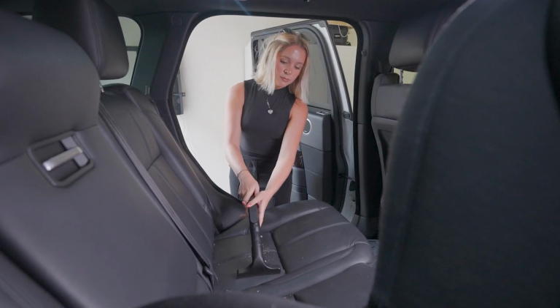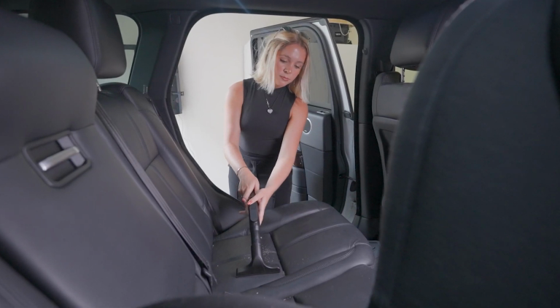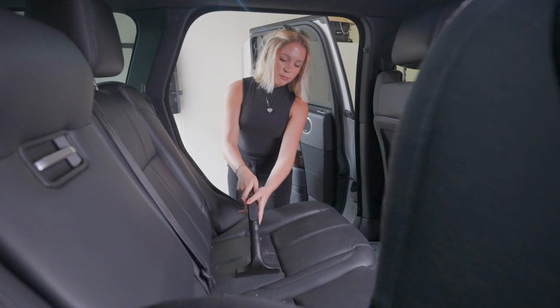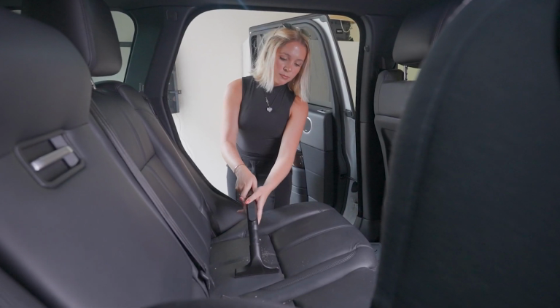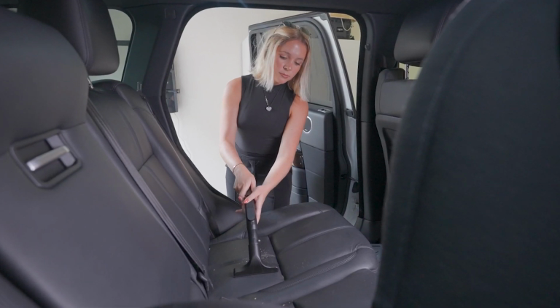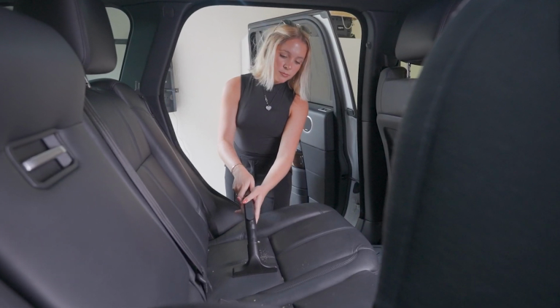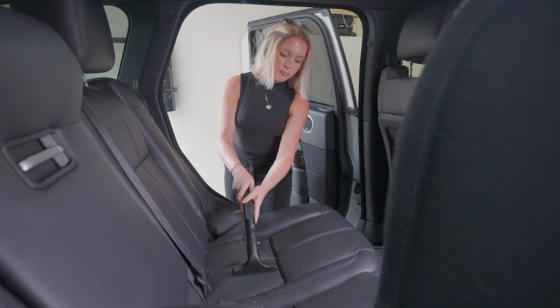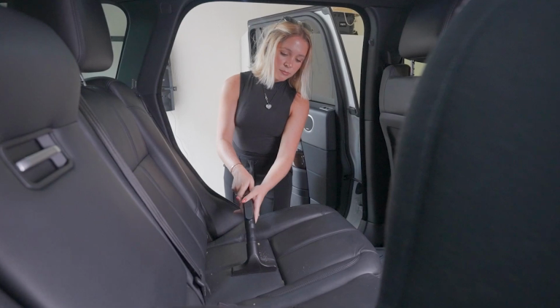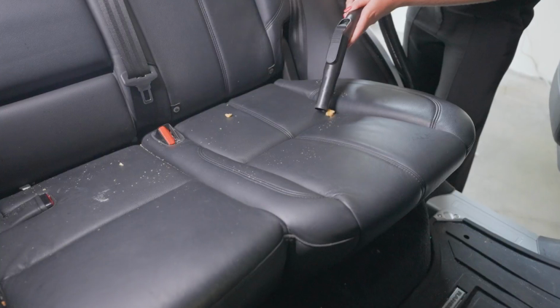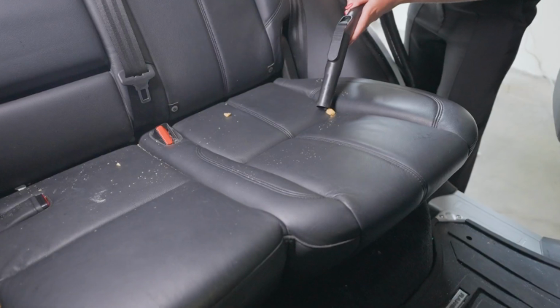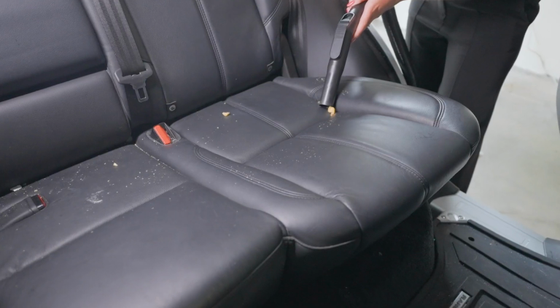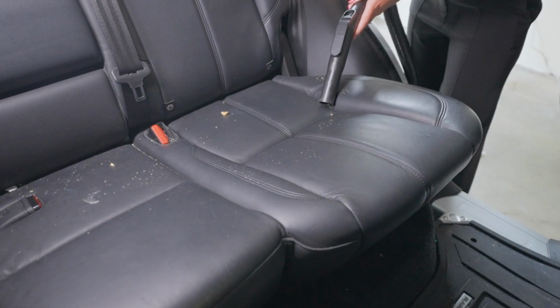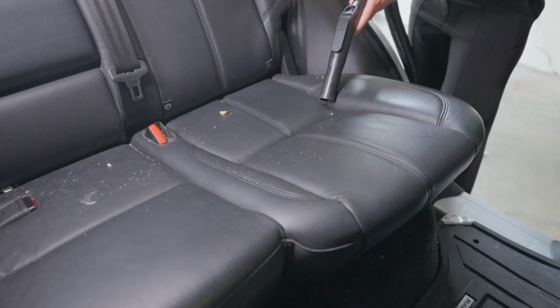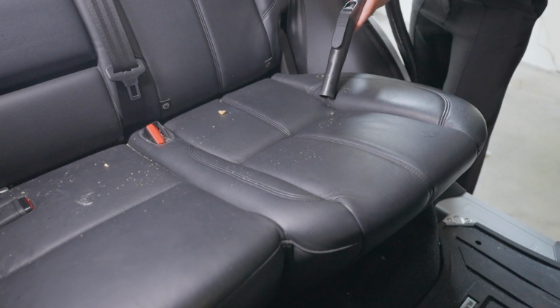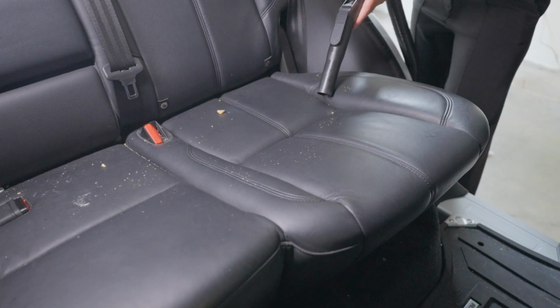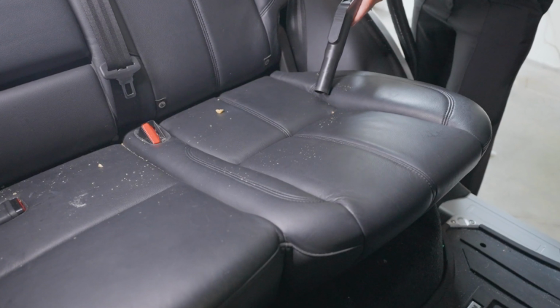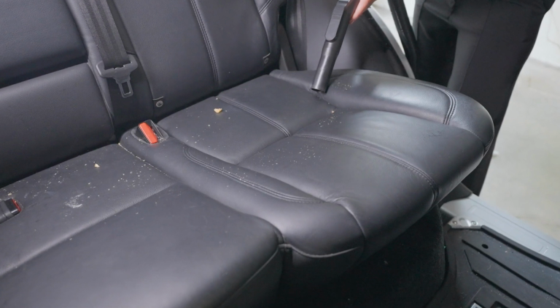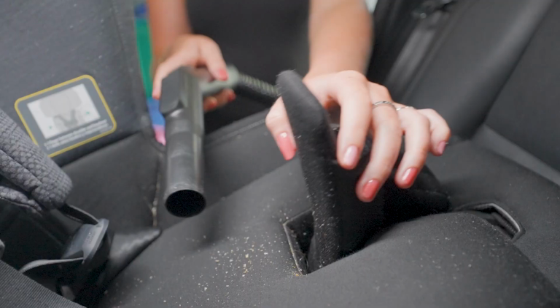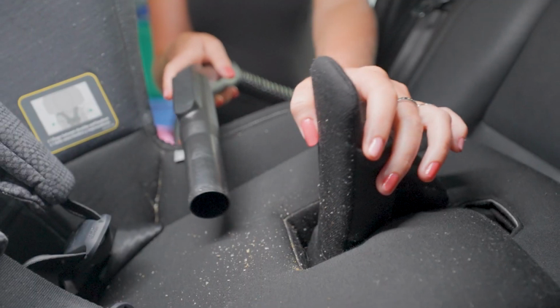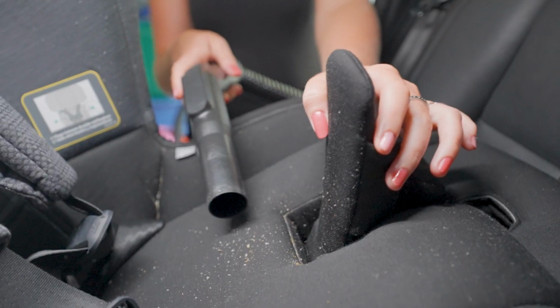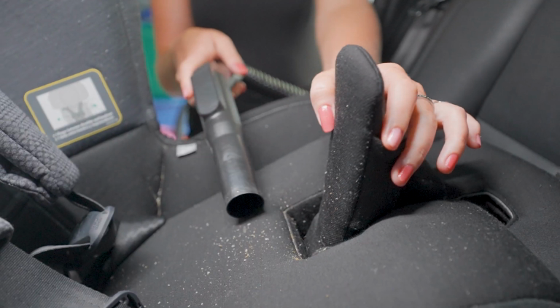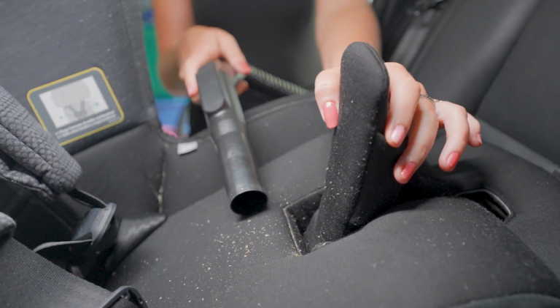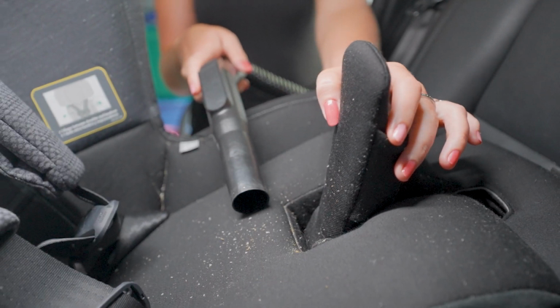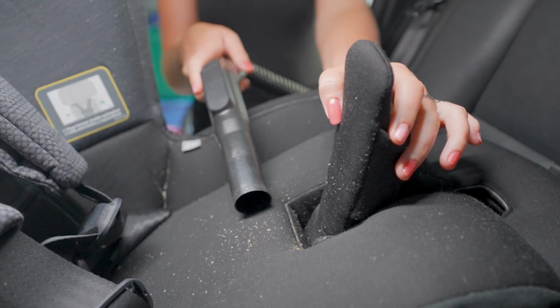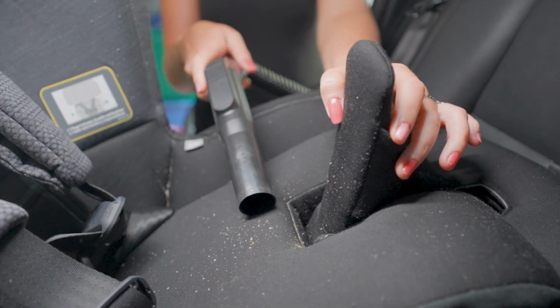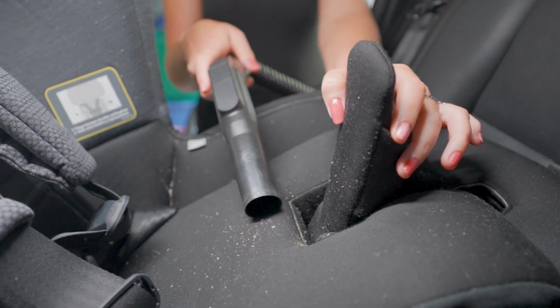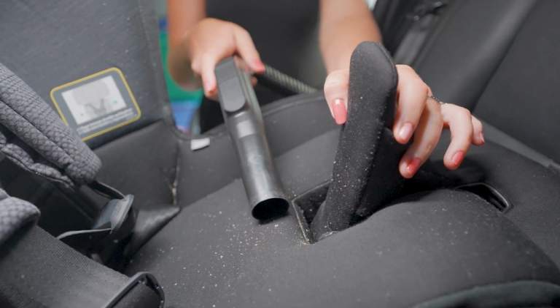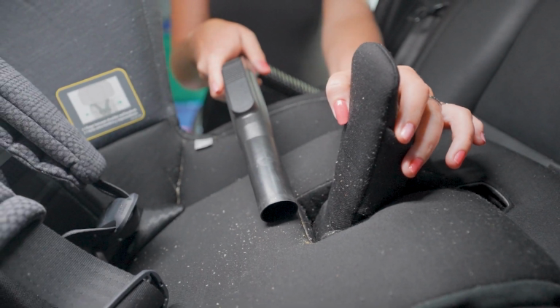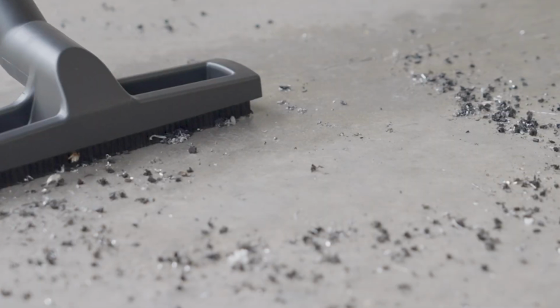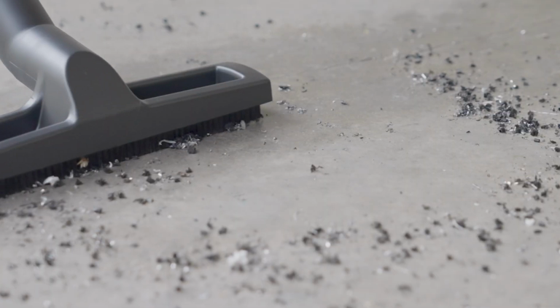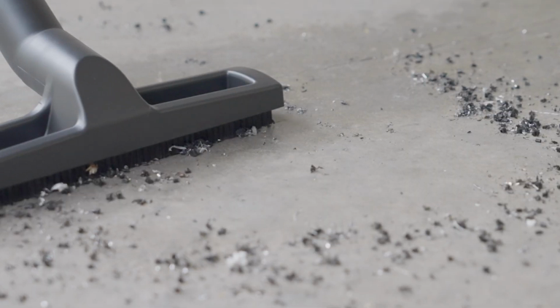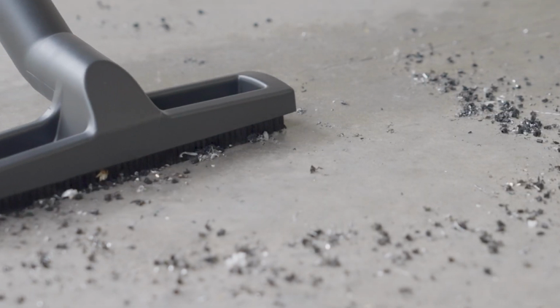GarageVac comes with 5 different attachments and a metal extension wand — unlike our competitors' plastic two-piece wands.